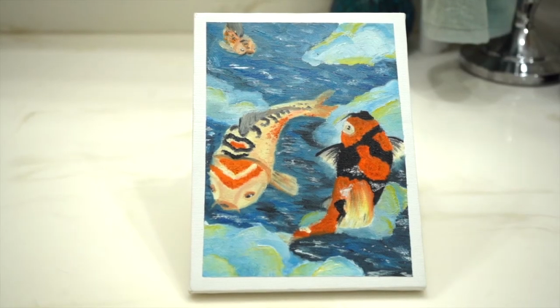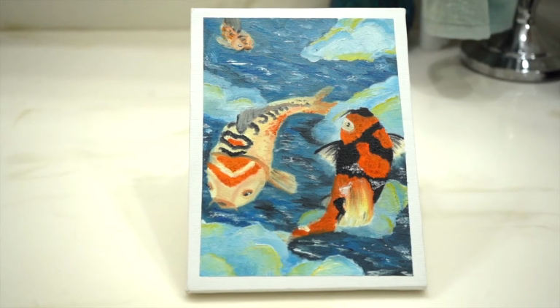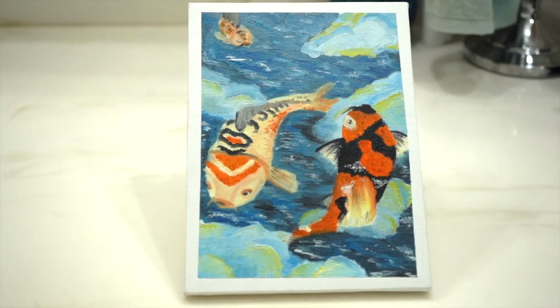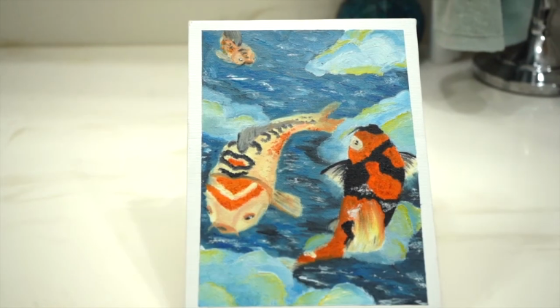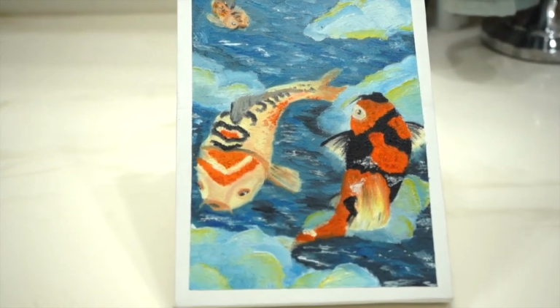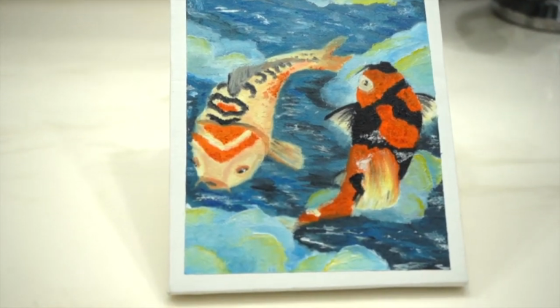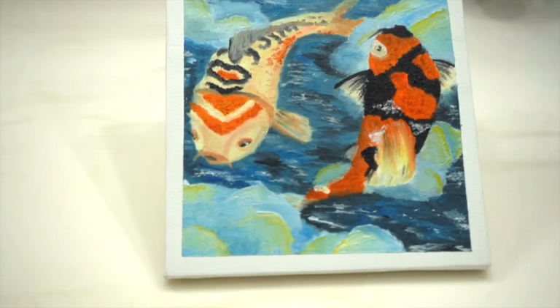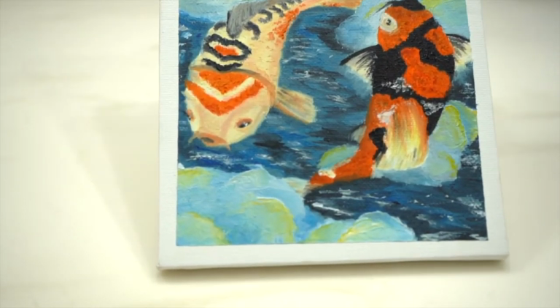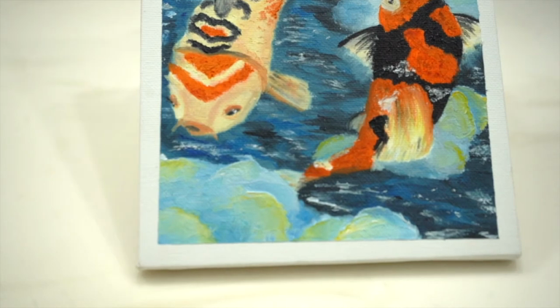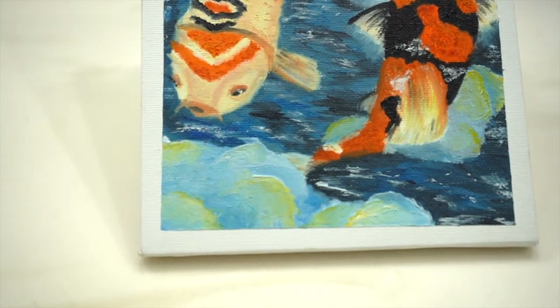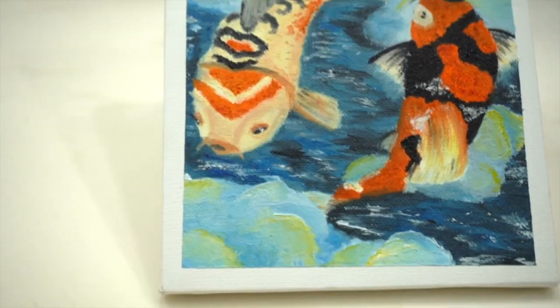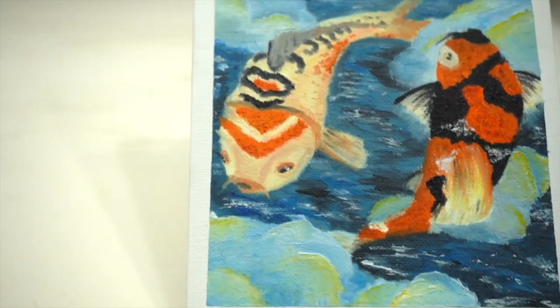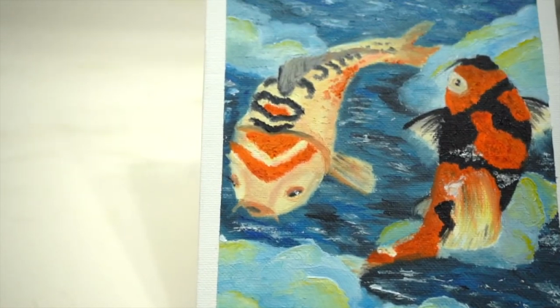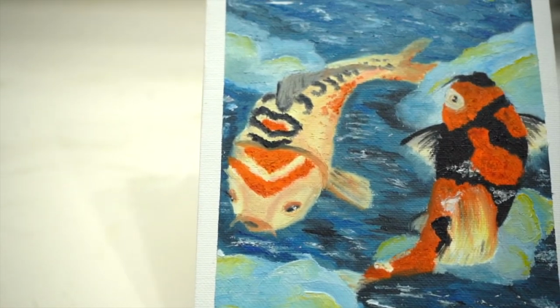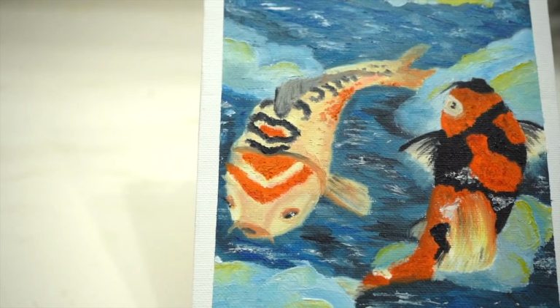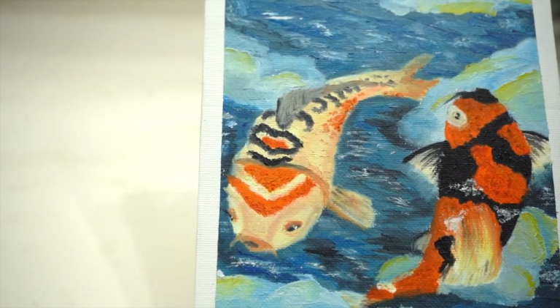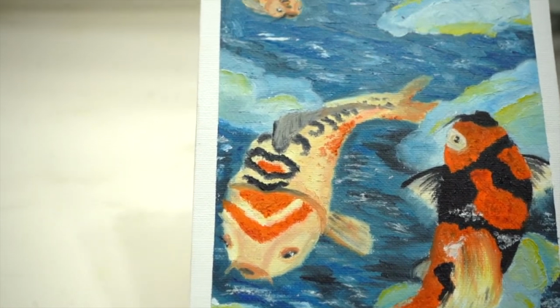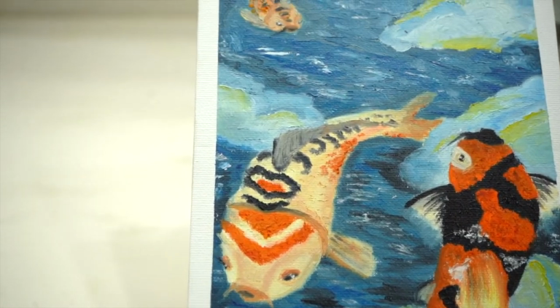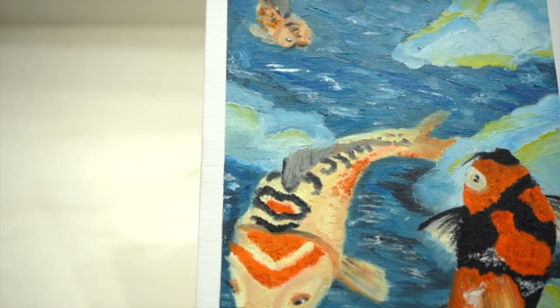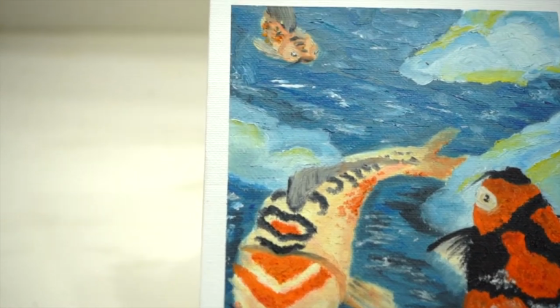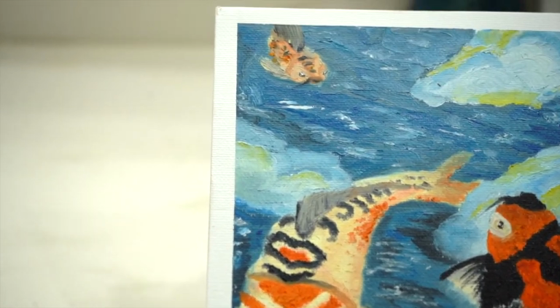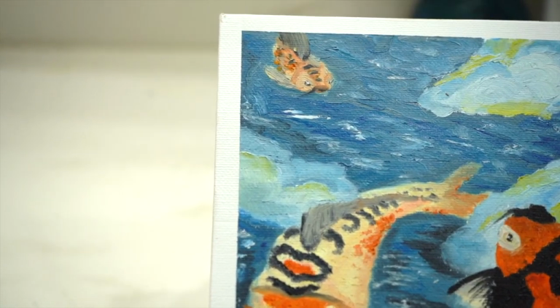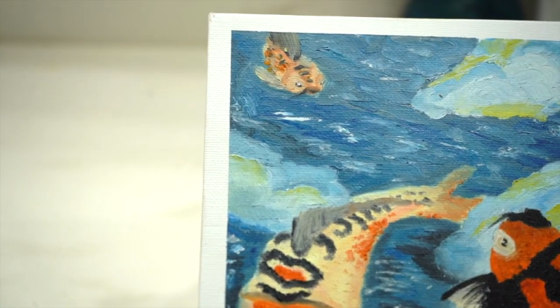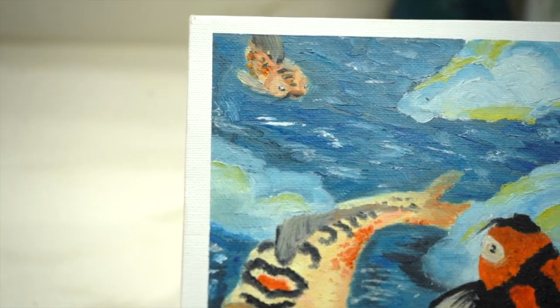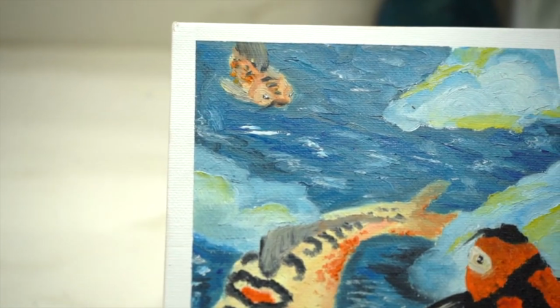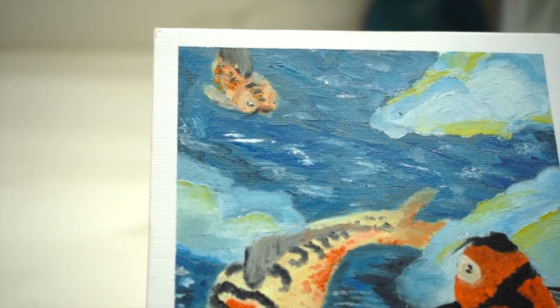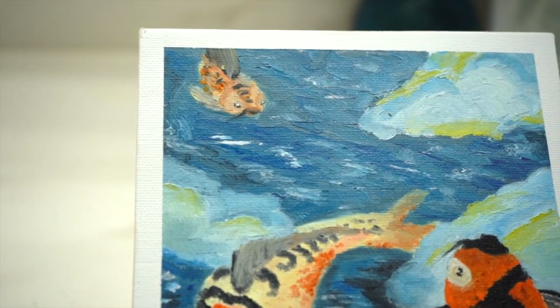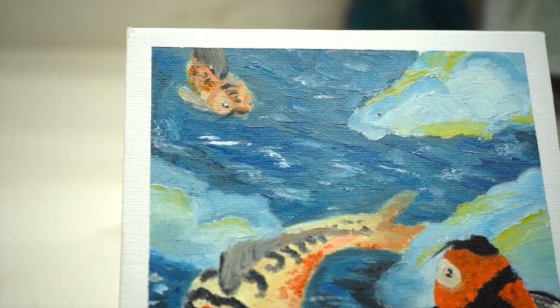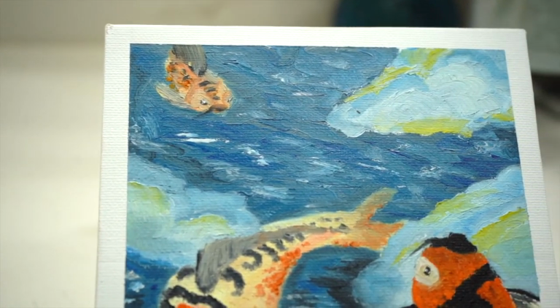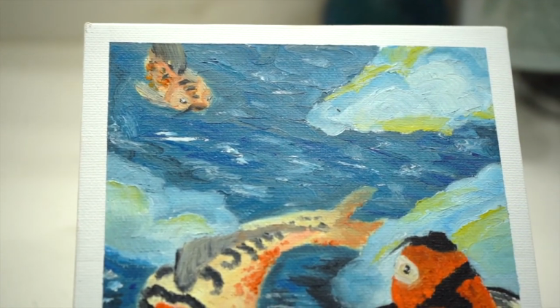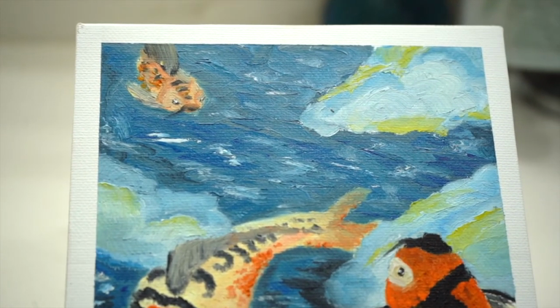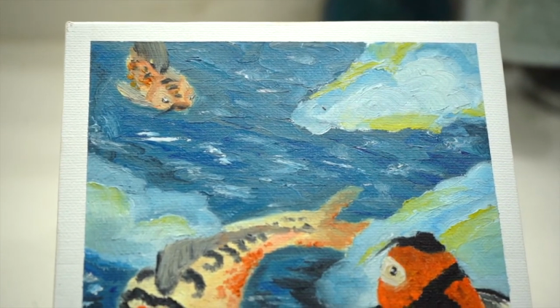Okay guys, so this is the final product. I'm really happy with it. Let me show you guys a closer look.